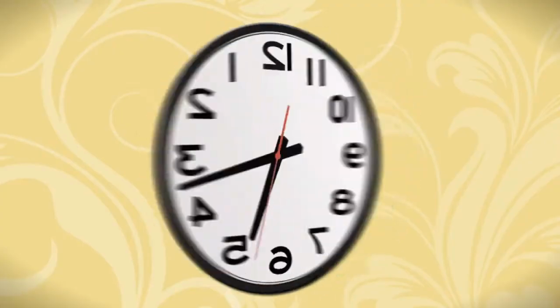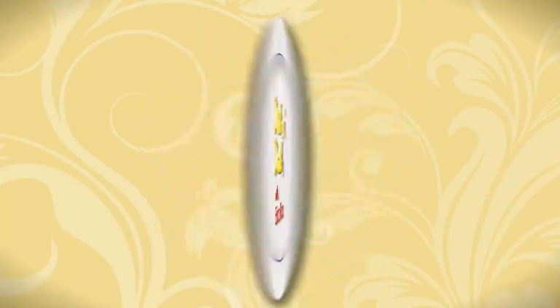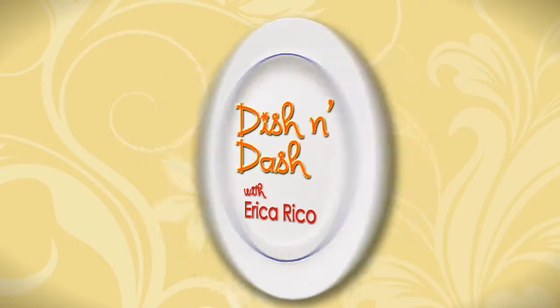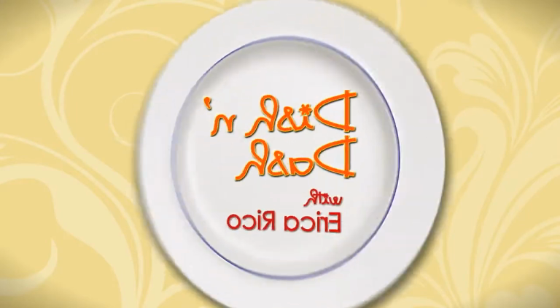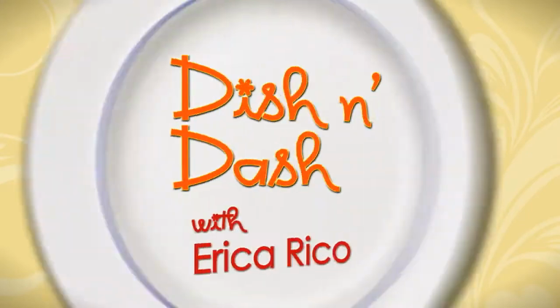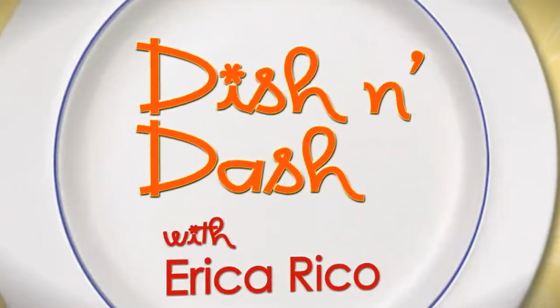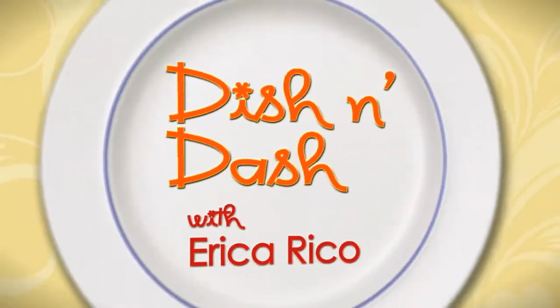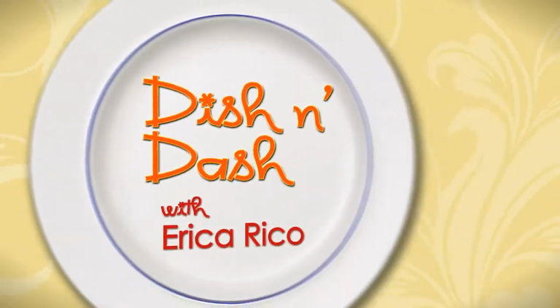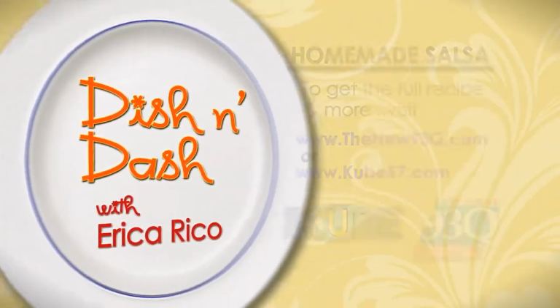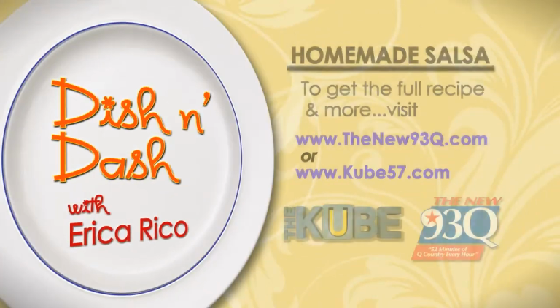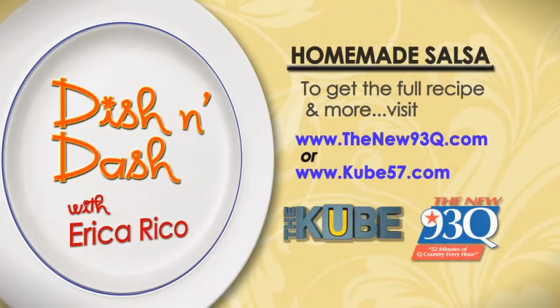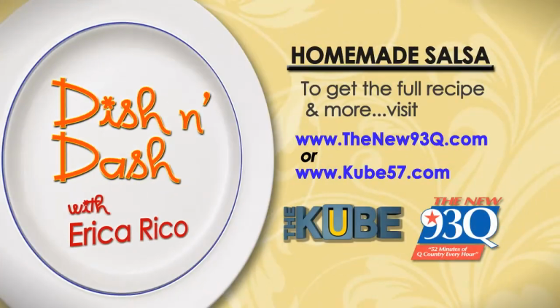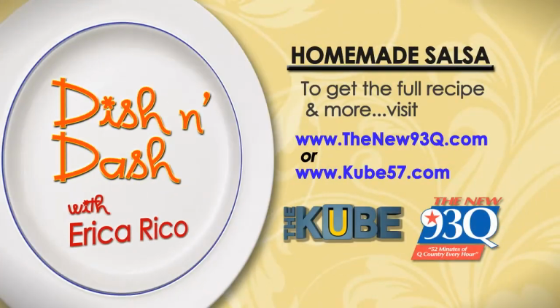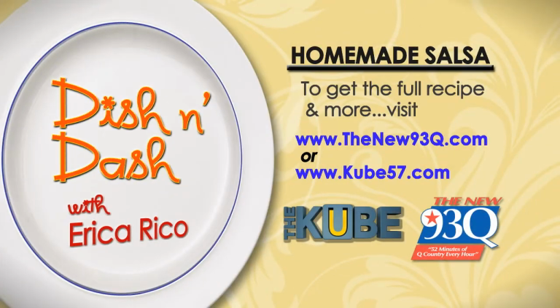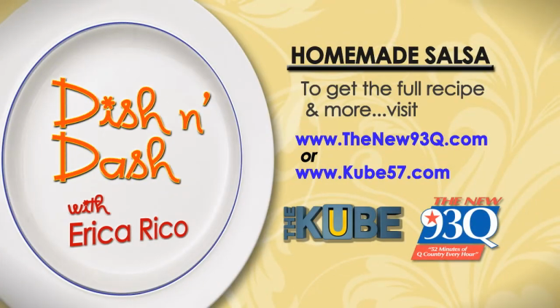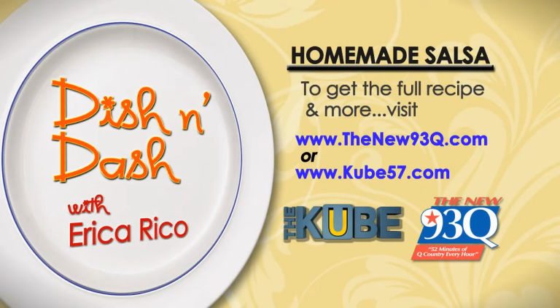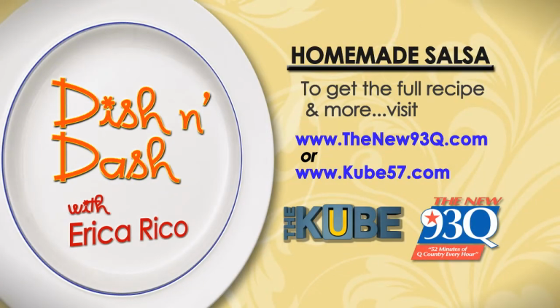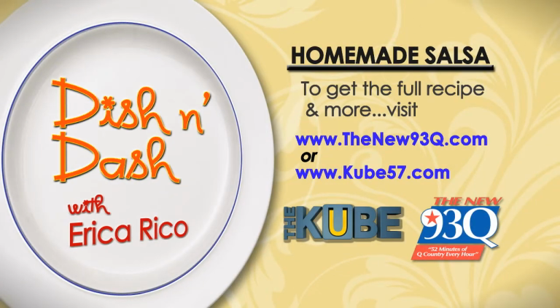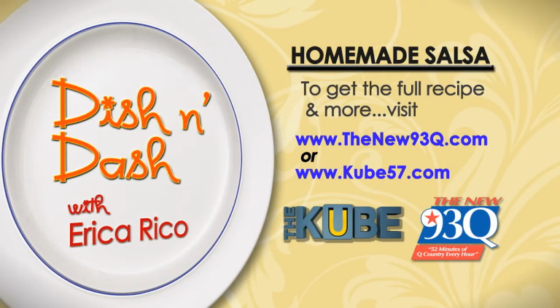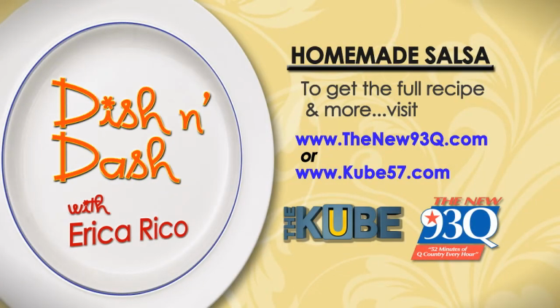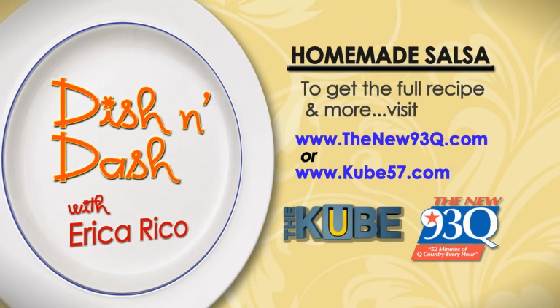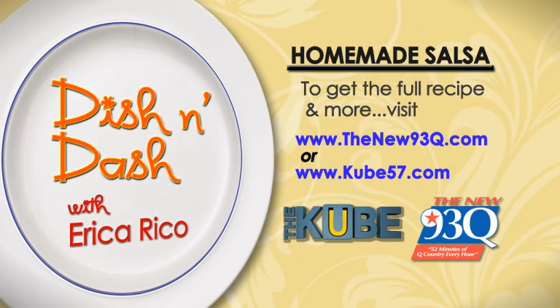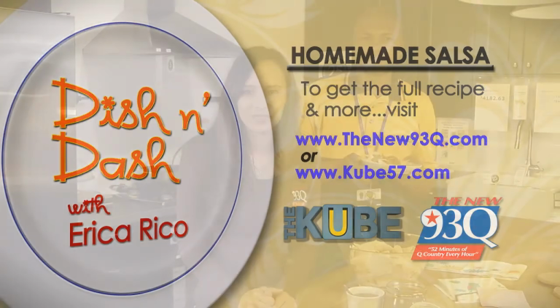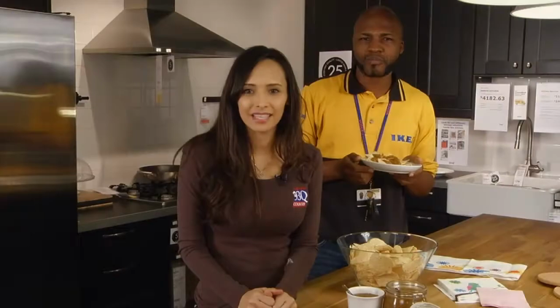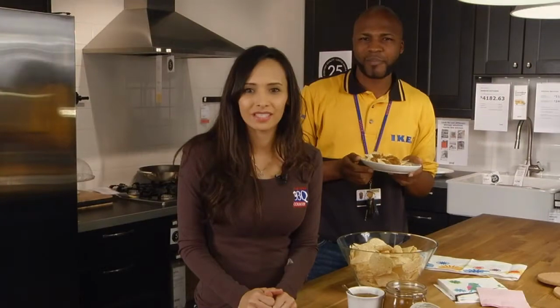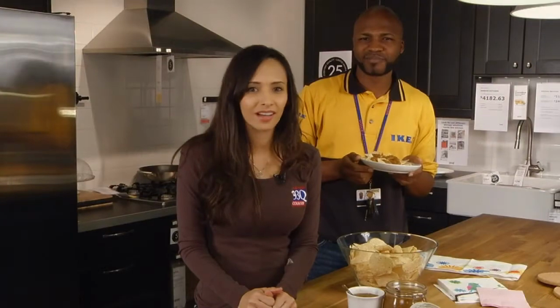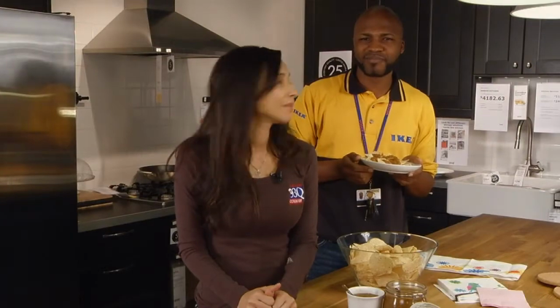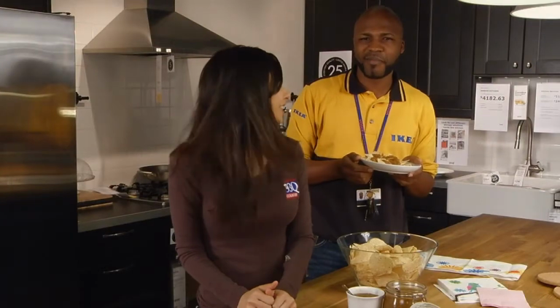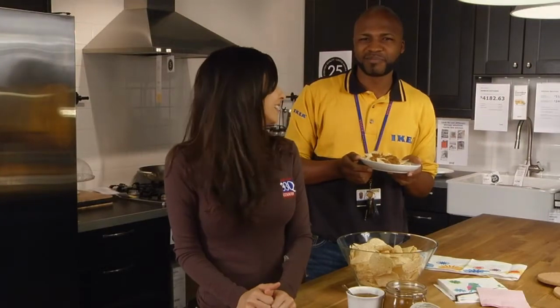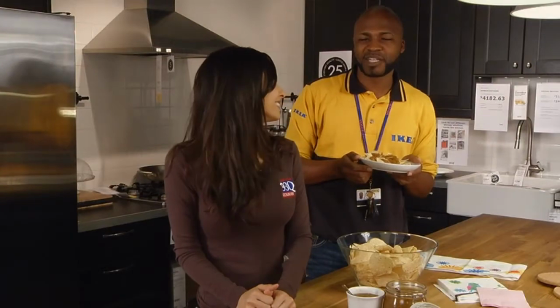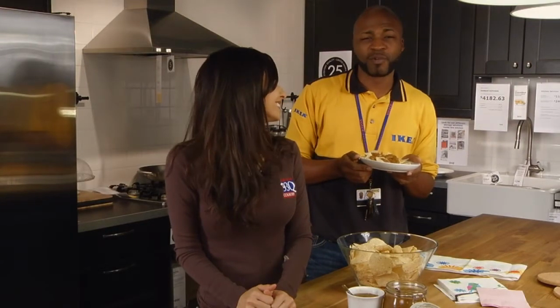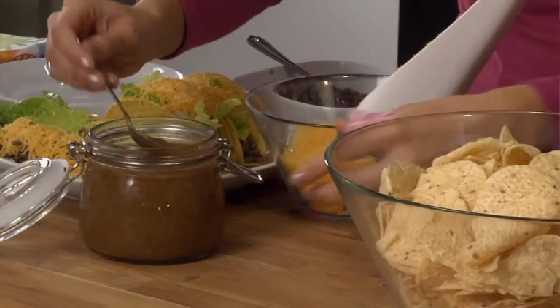If you want the full recipe, go to TheNew93Q.com or you can go to Kube57.com. Is it good? It's wonderful.